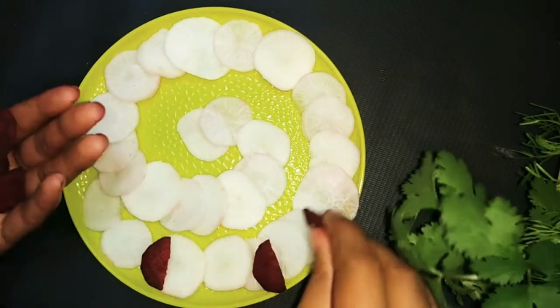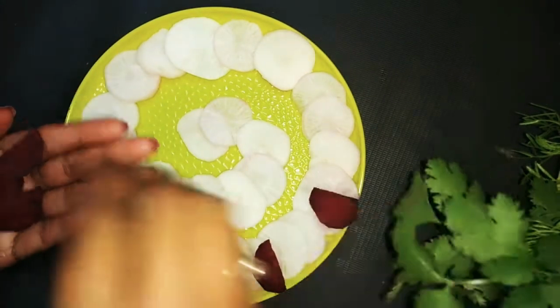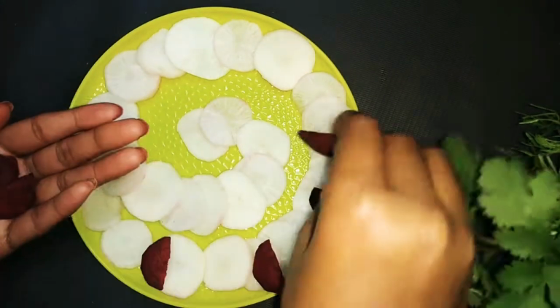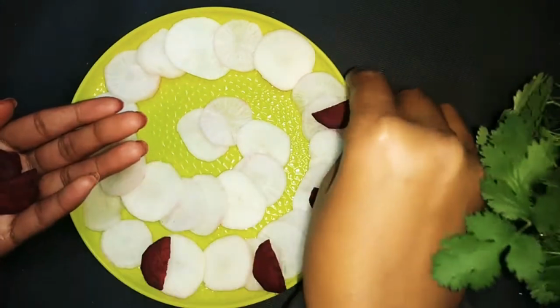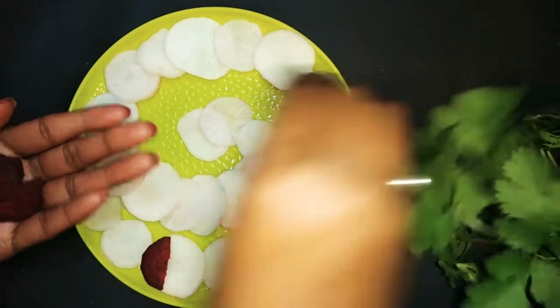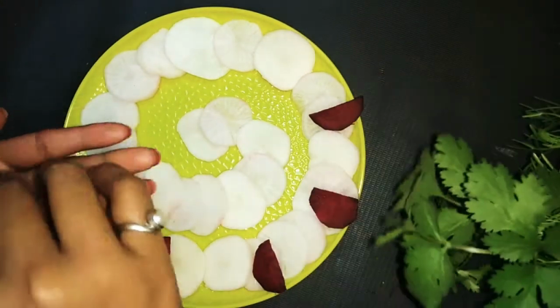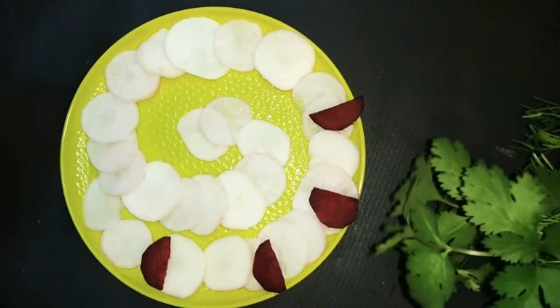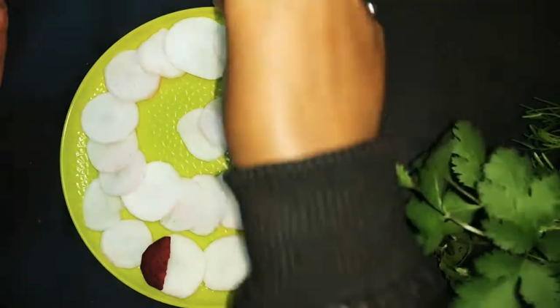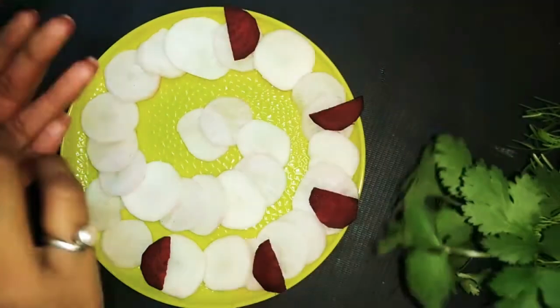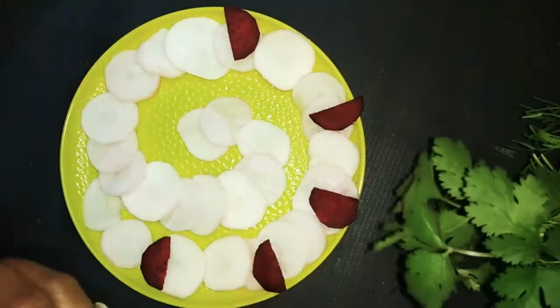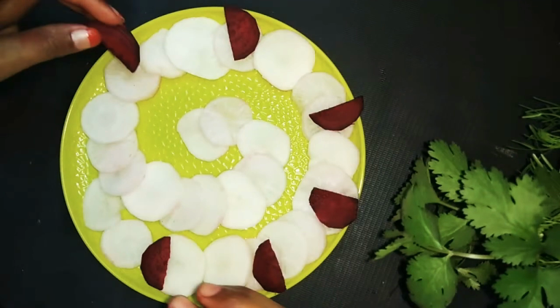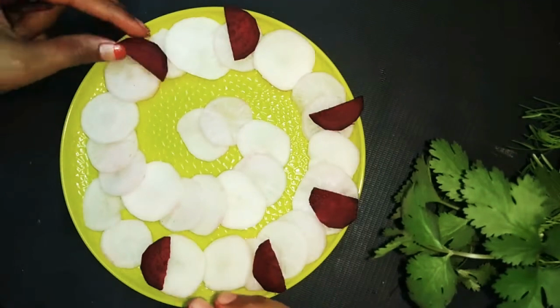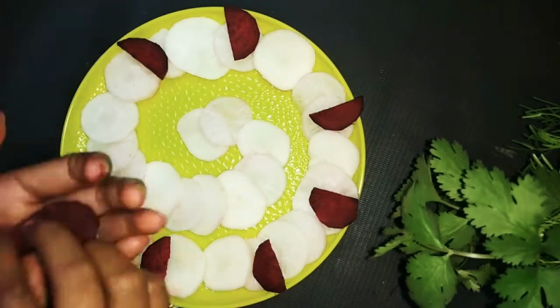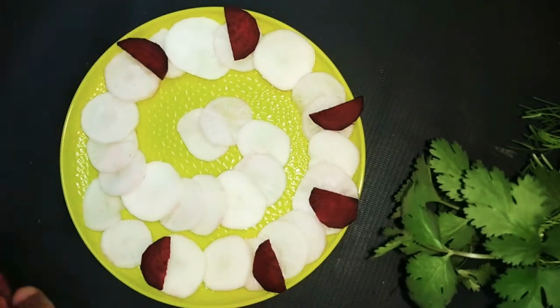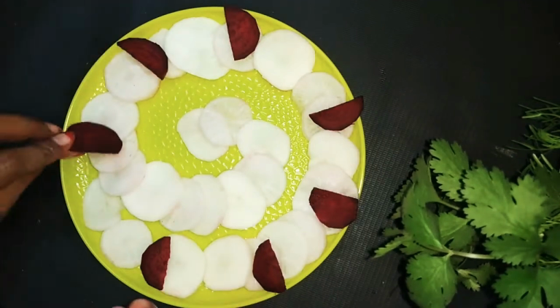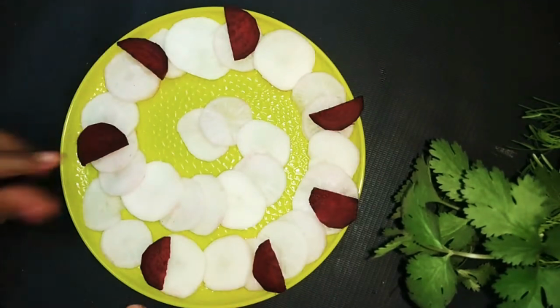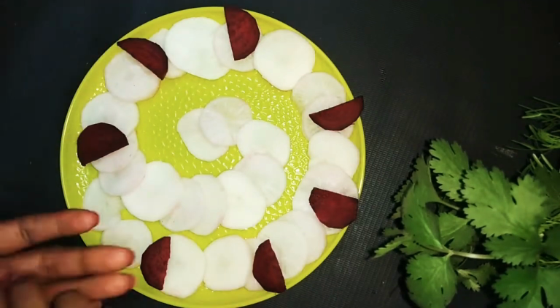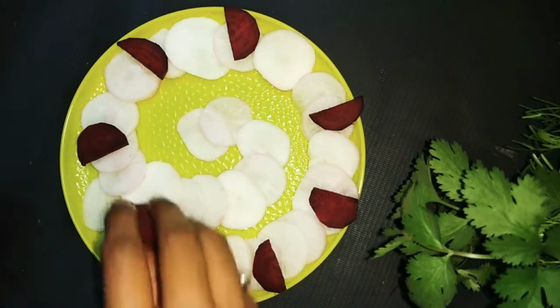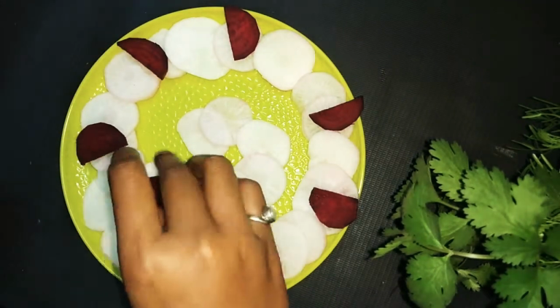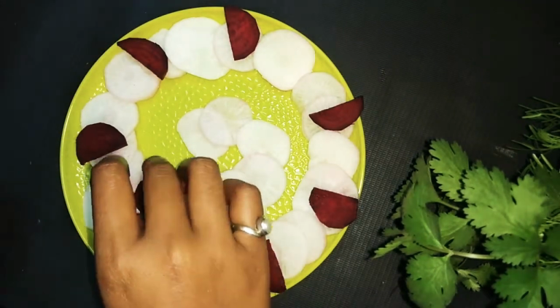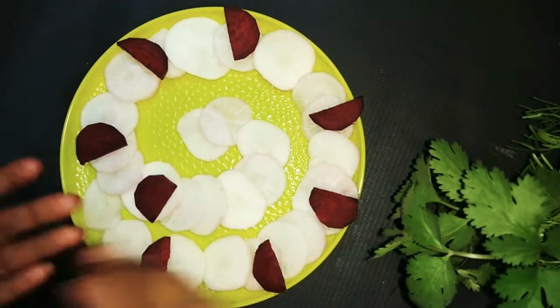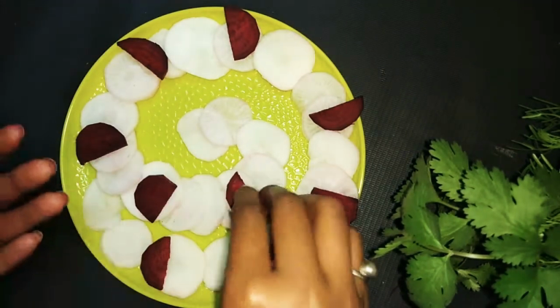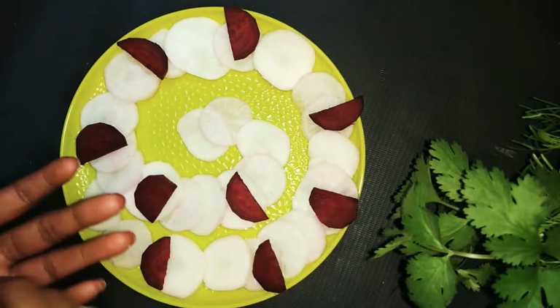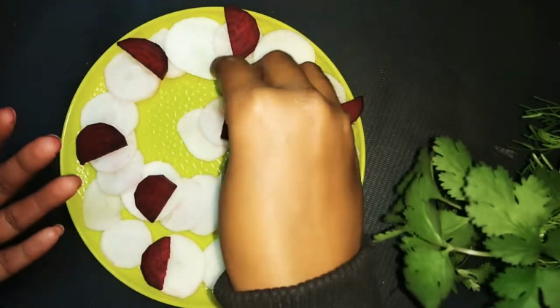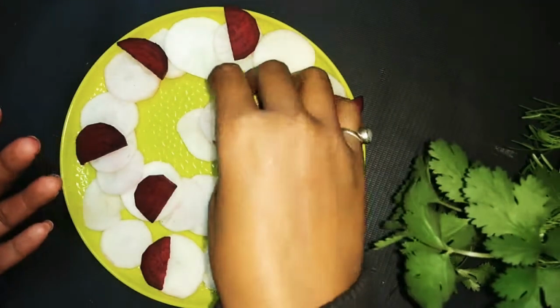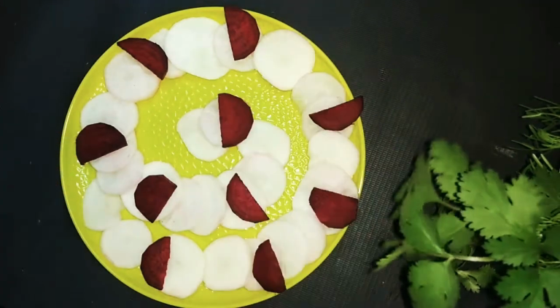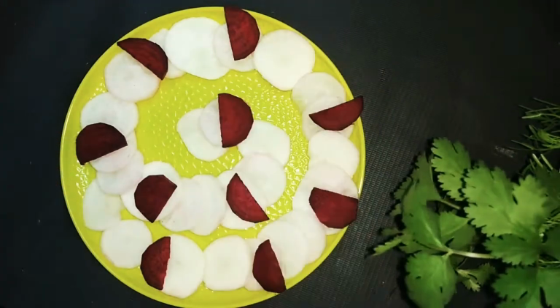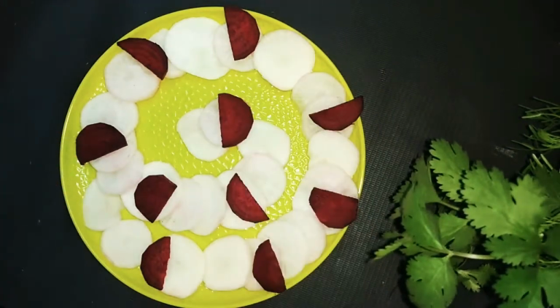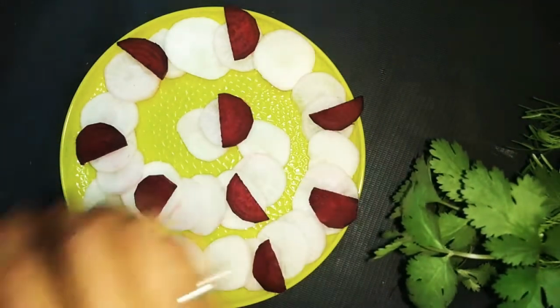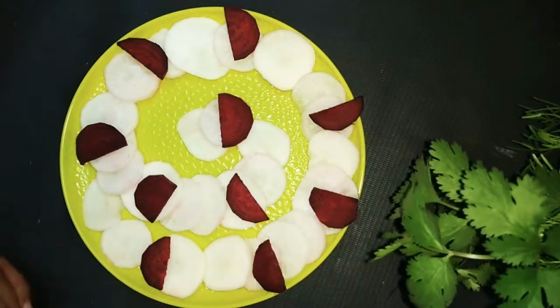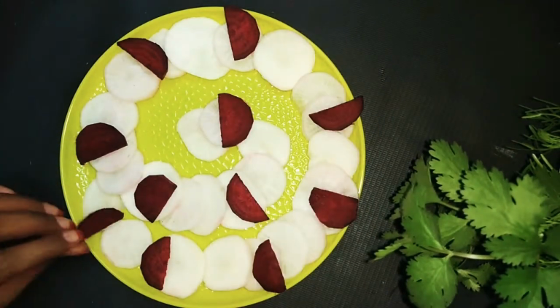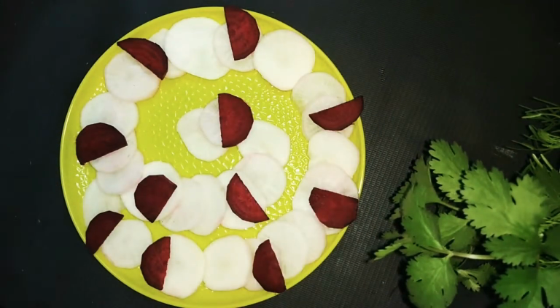Guys, this is the most beautiful, simple salad decoration. I hope you enjoyed this video.